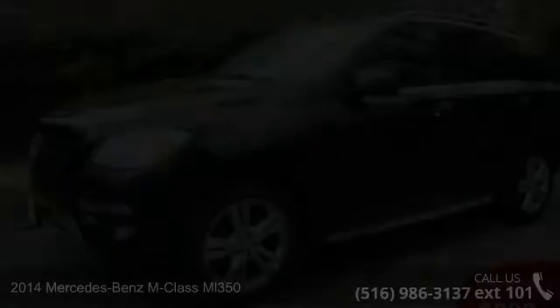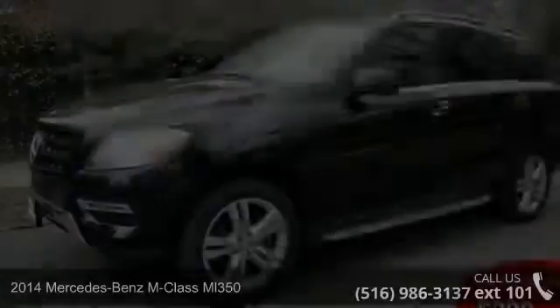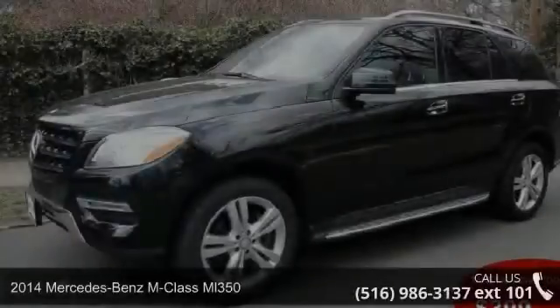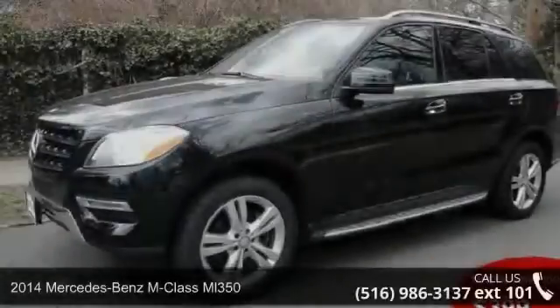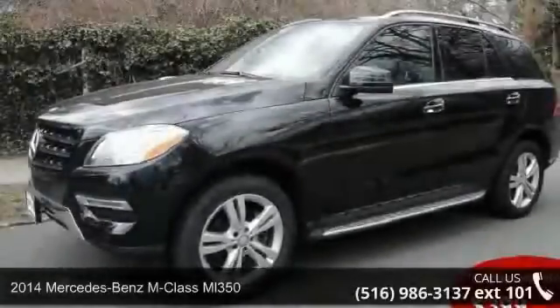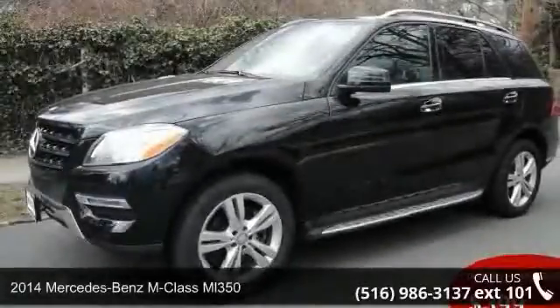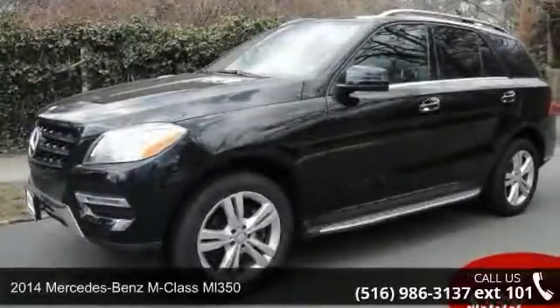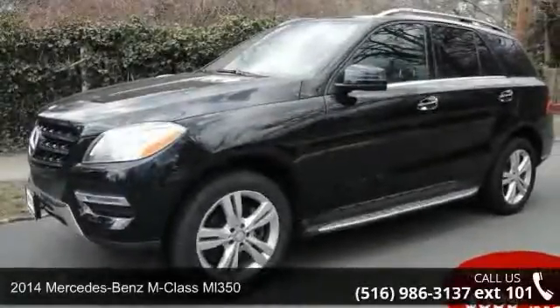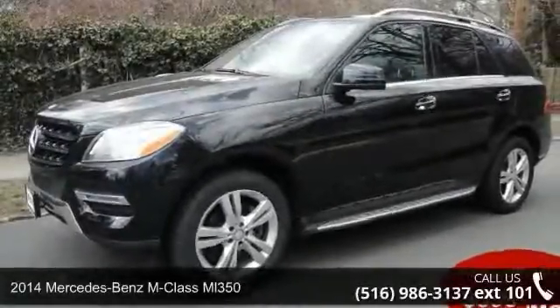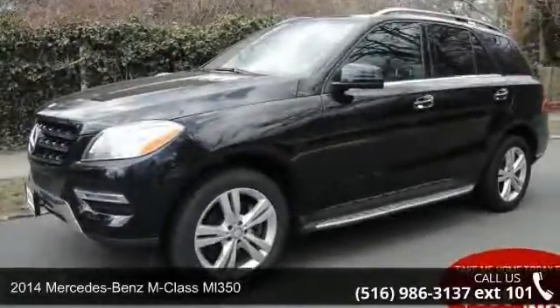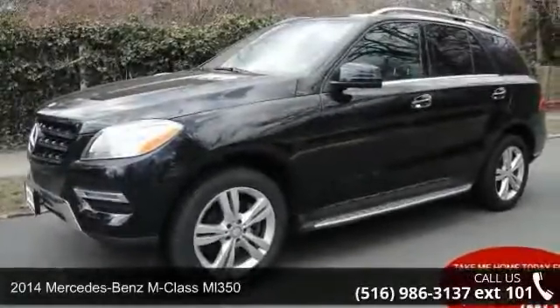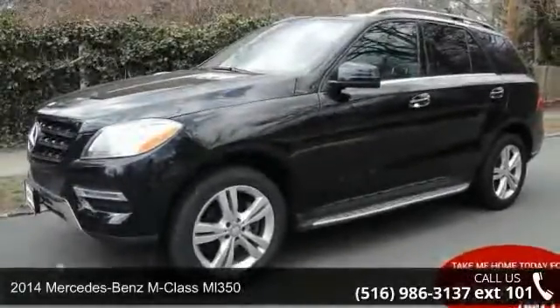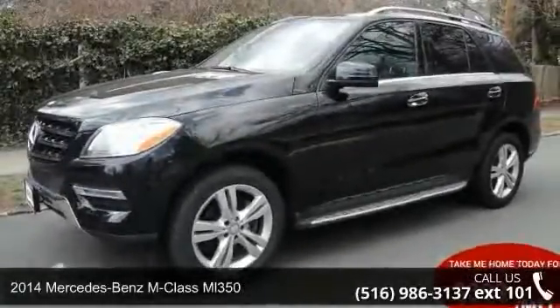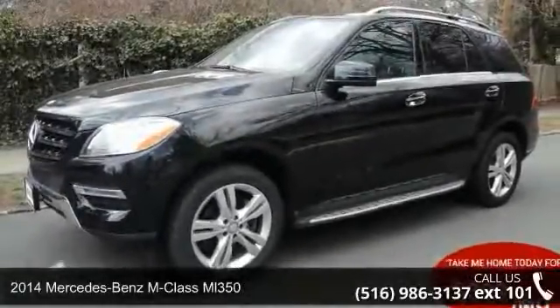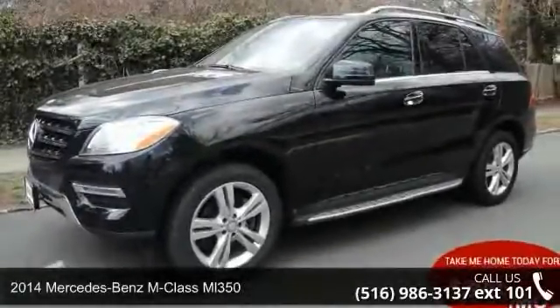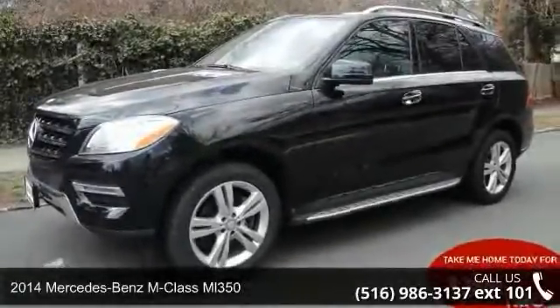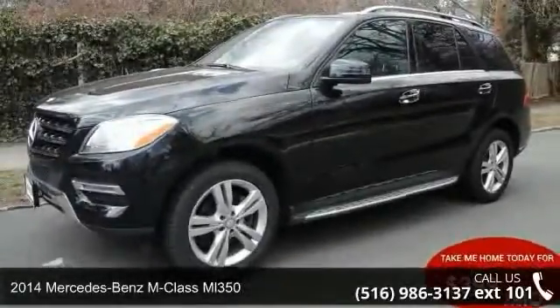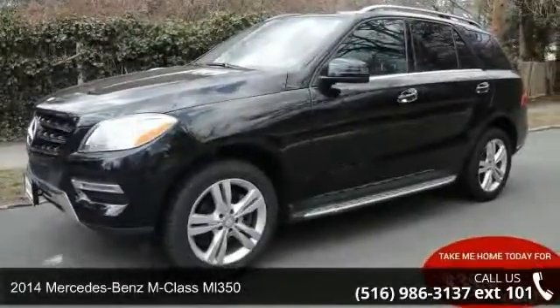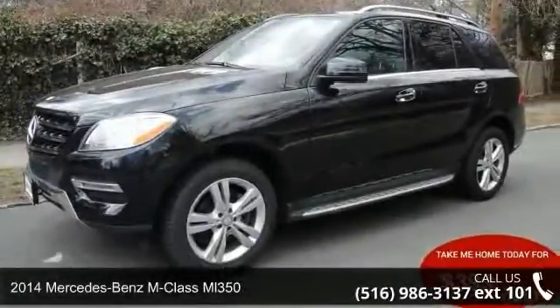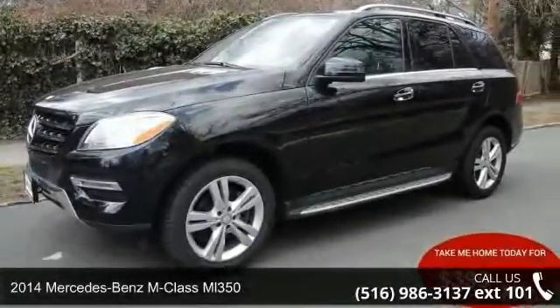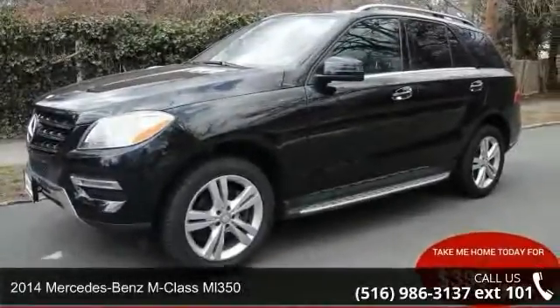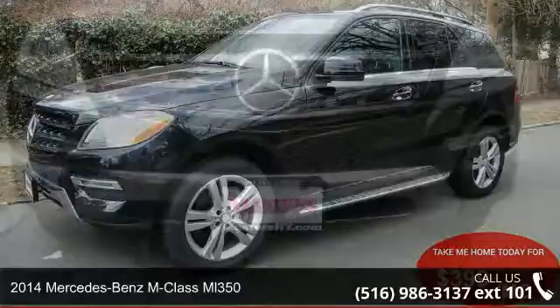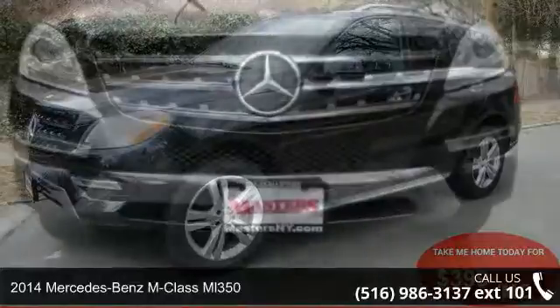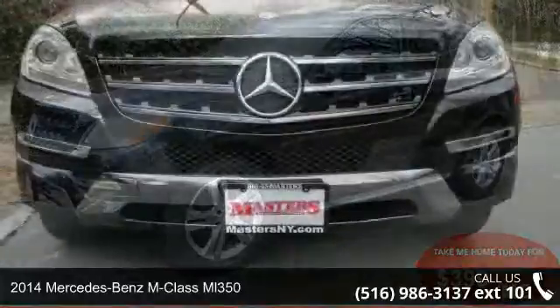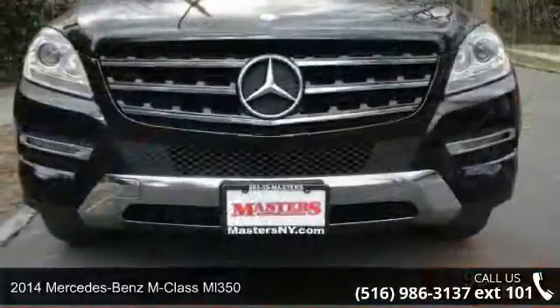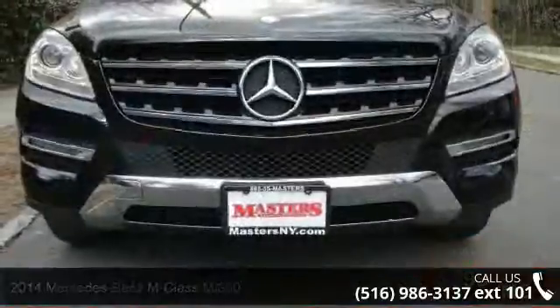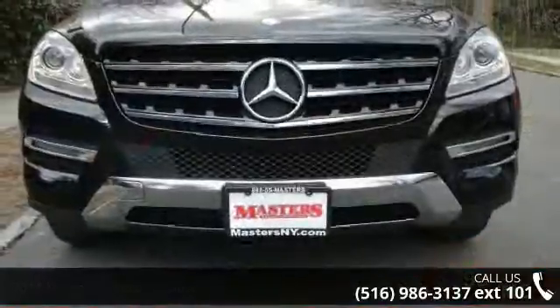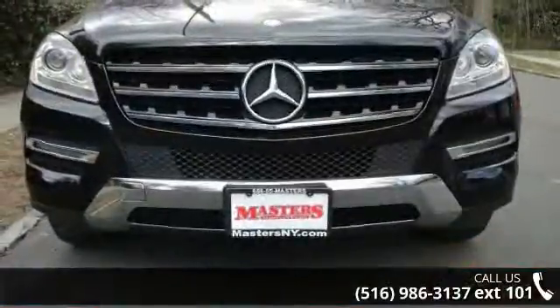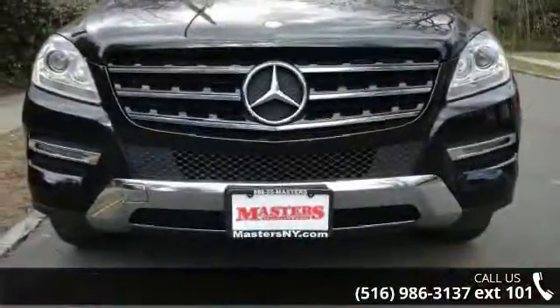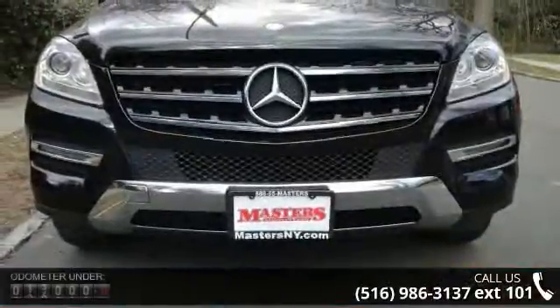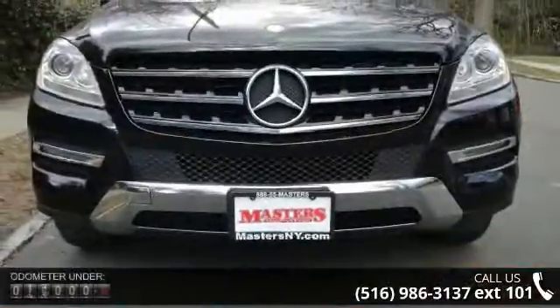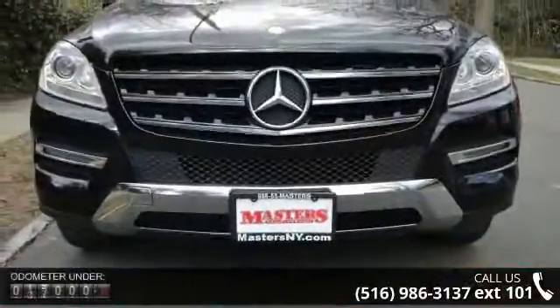Step into the 2014 Mercedes-Benz M-Class ML 350. Don't miss this great deal on a luxury vehicle.